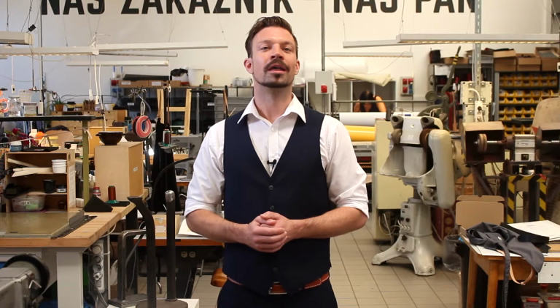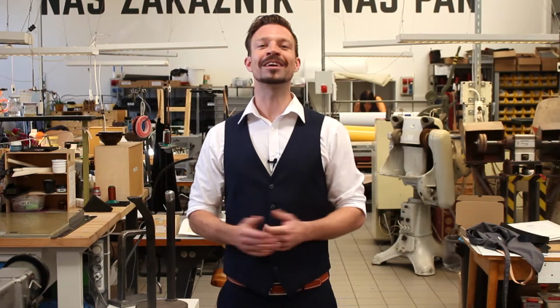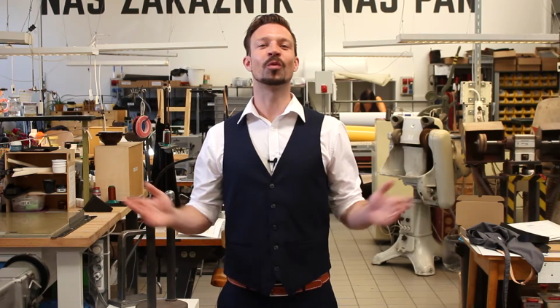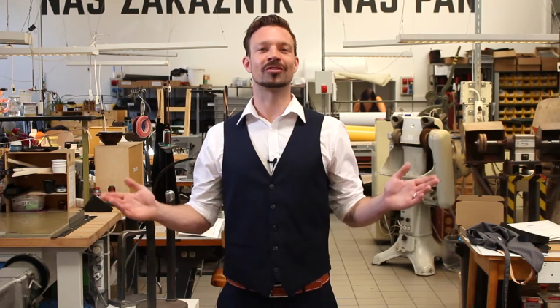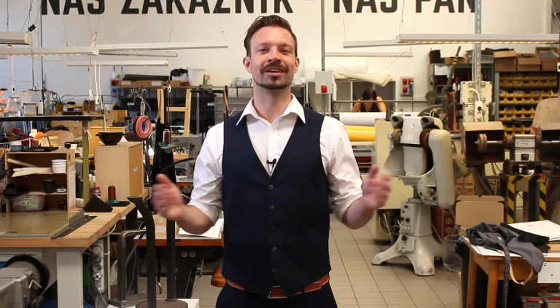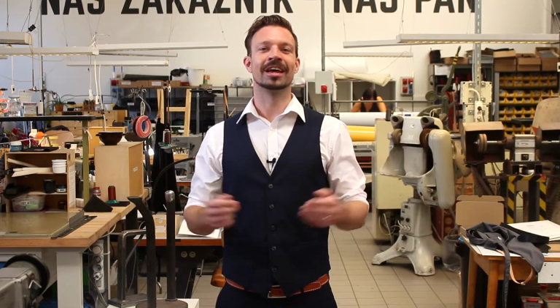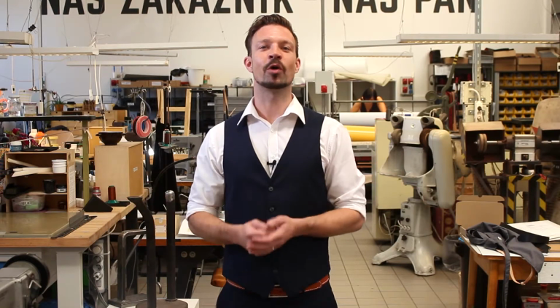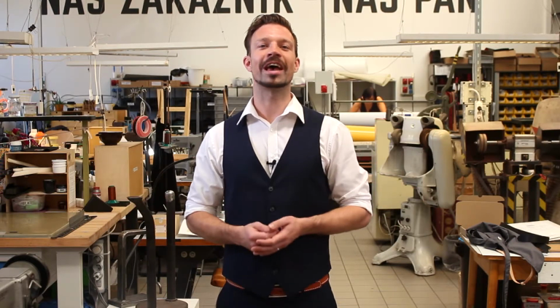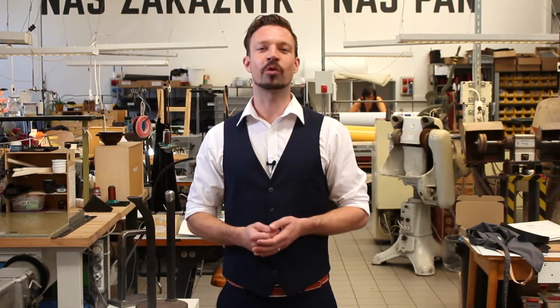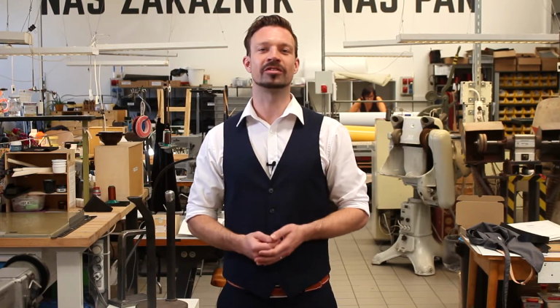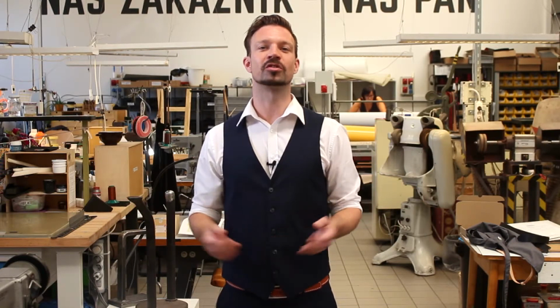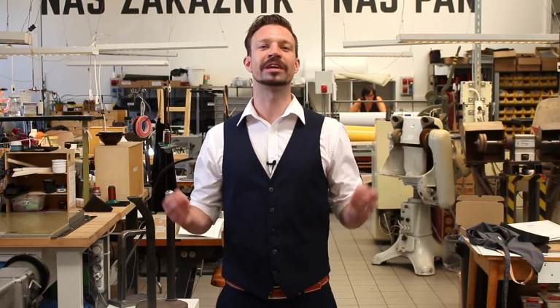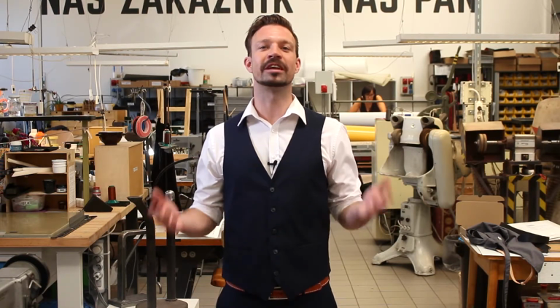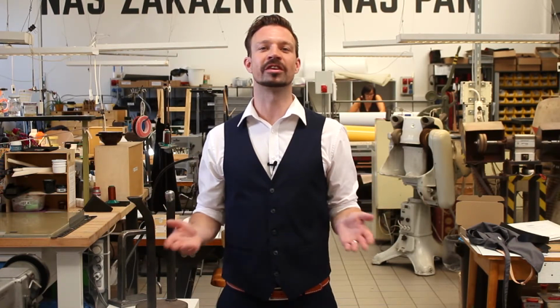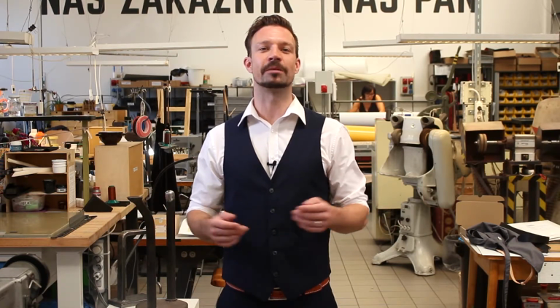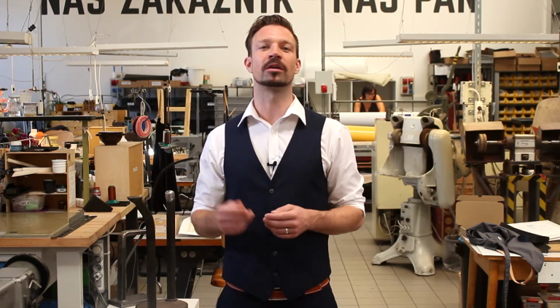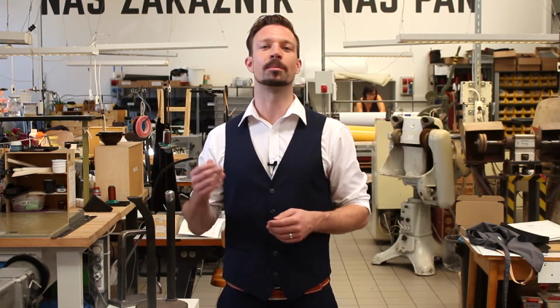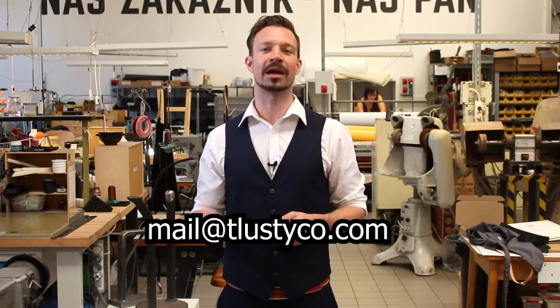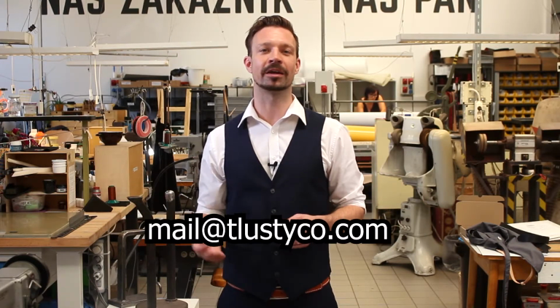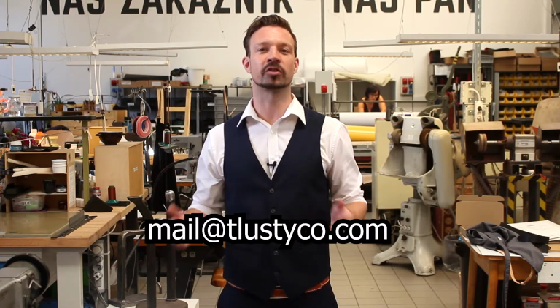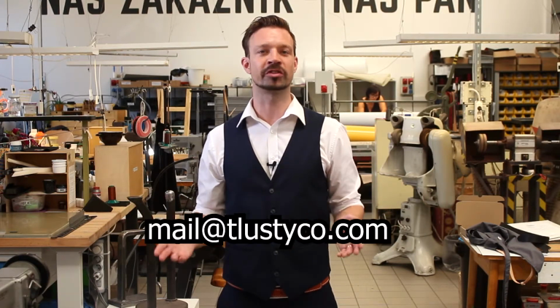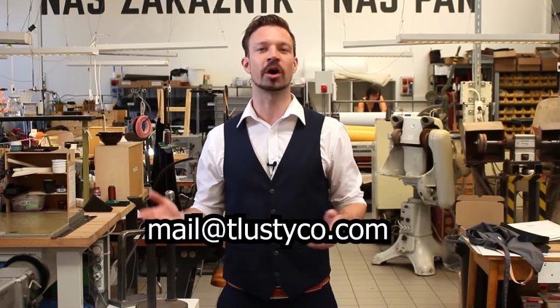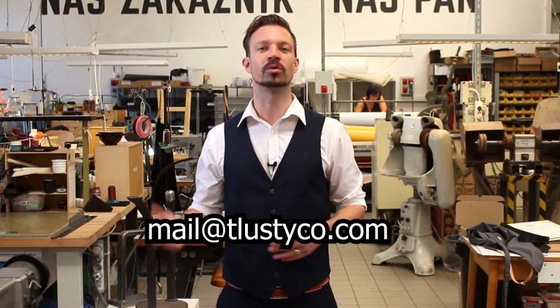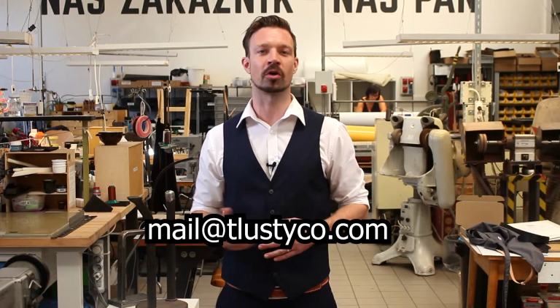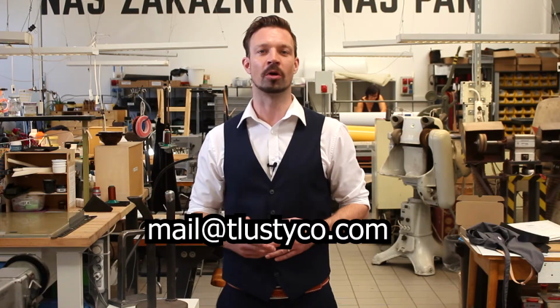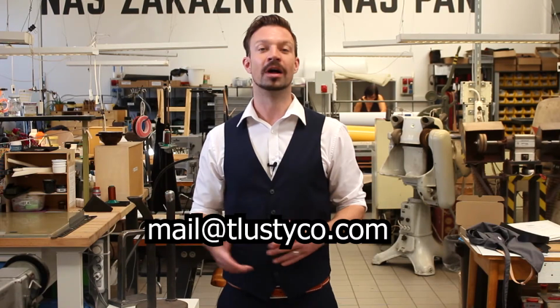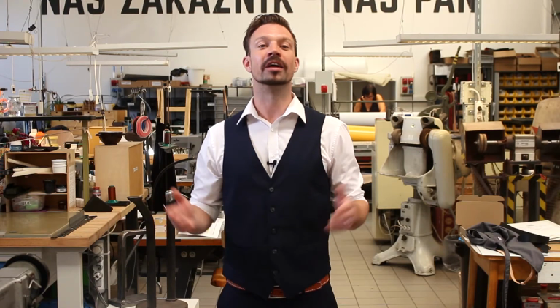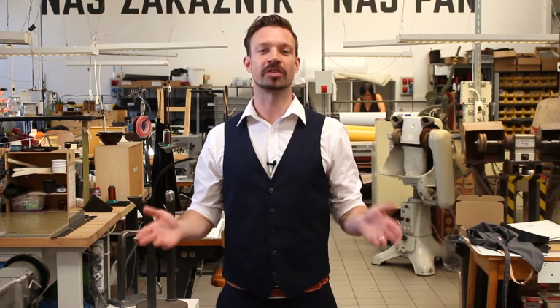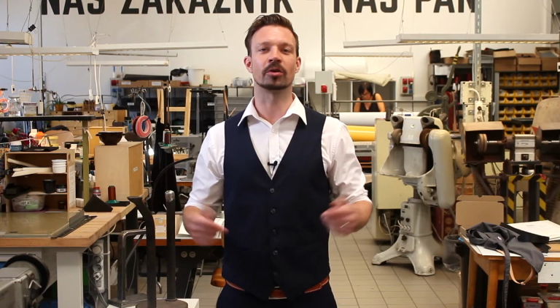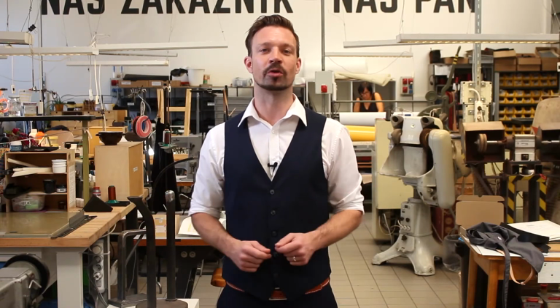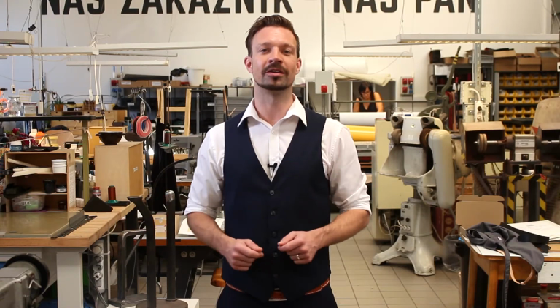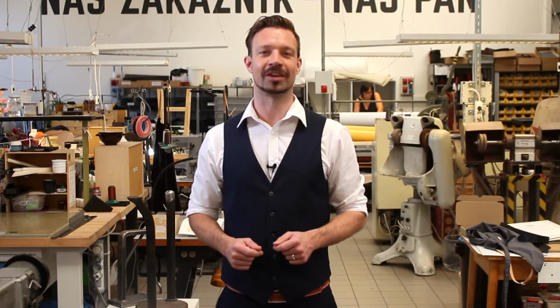Thanks for watching. If you have any questions, please send us an email to mail at tlustico.com and start ordering today.